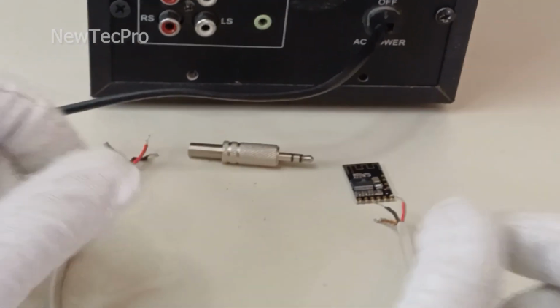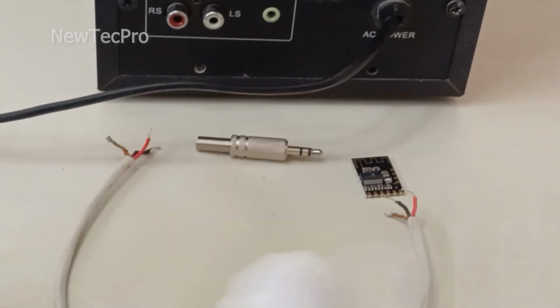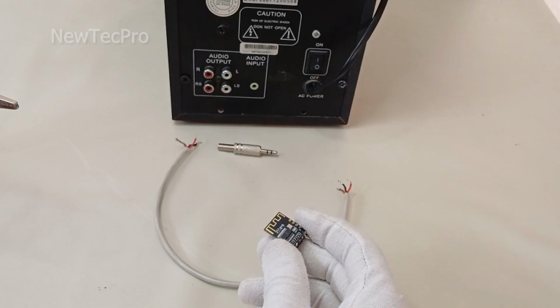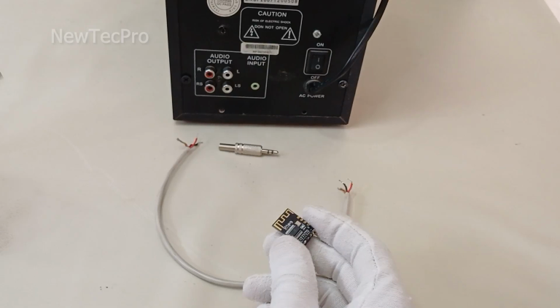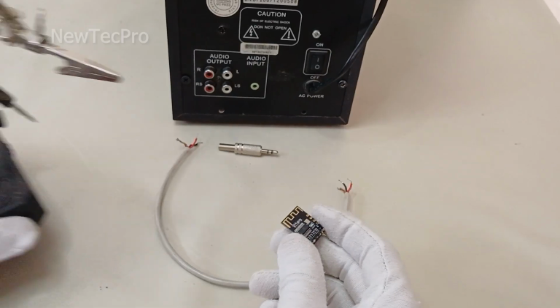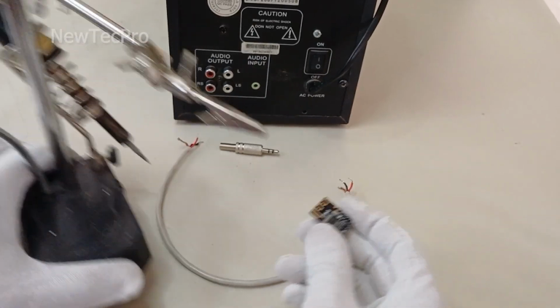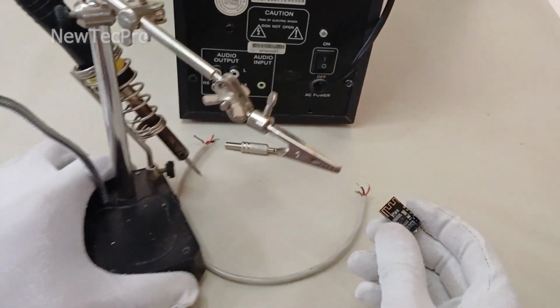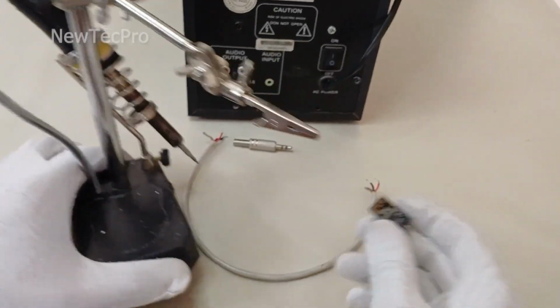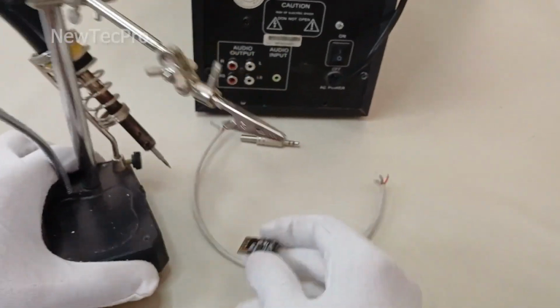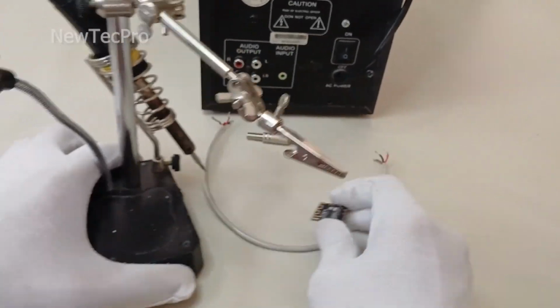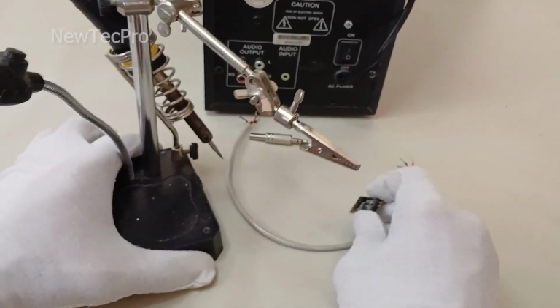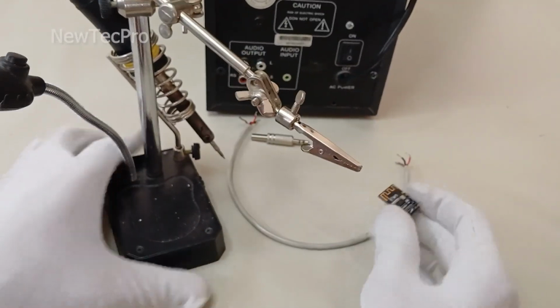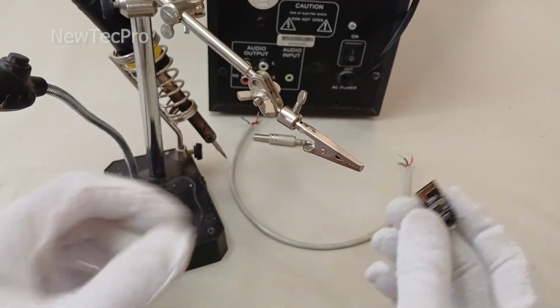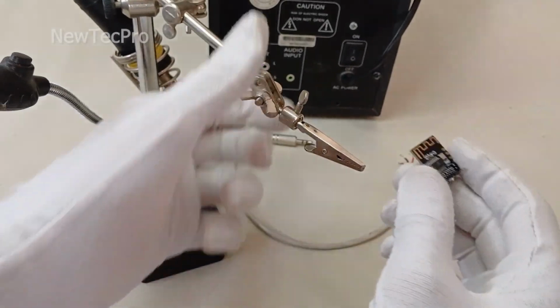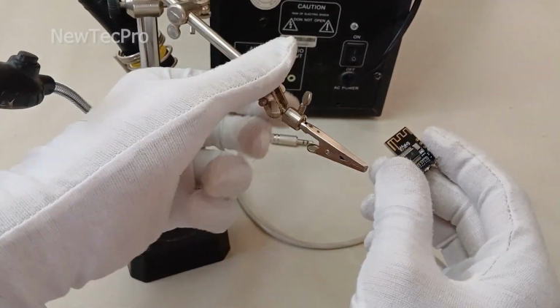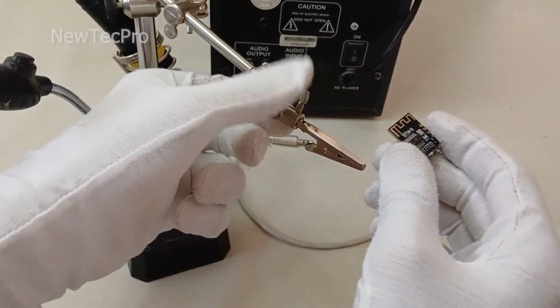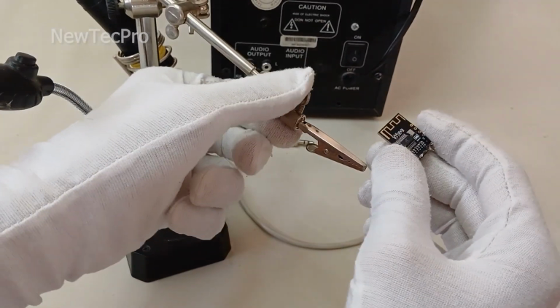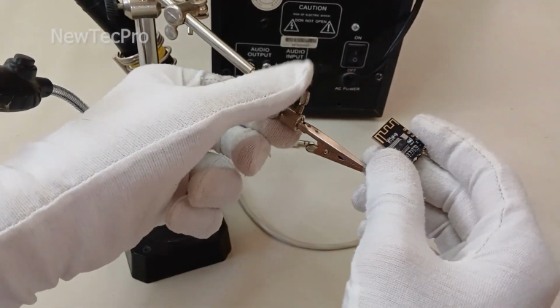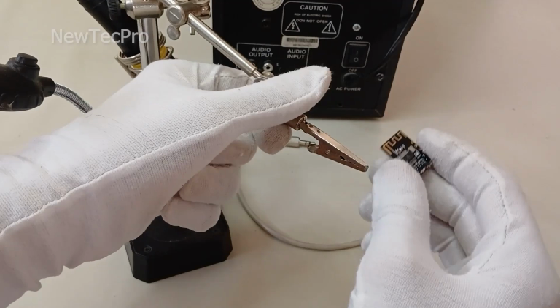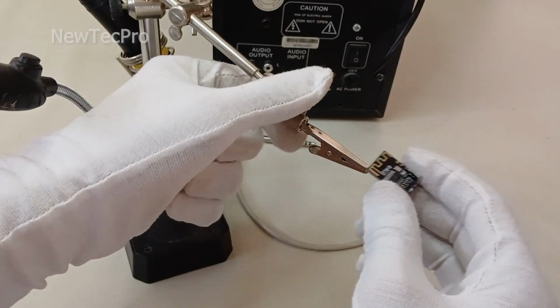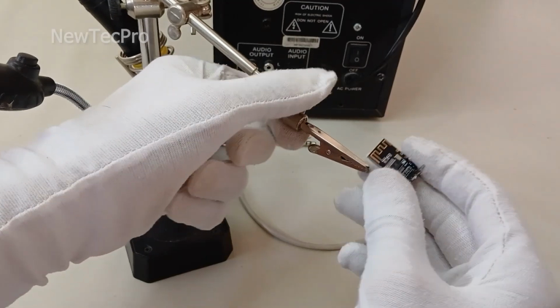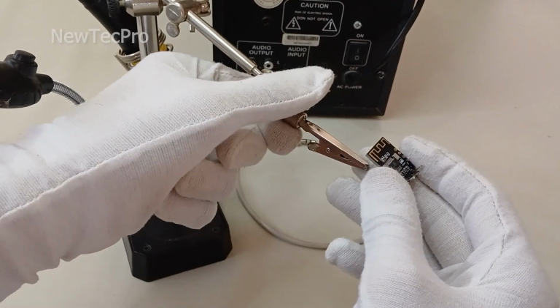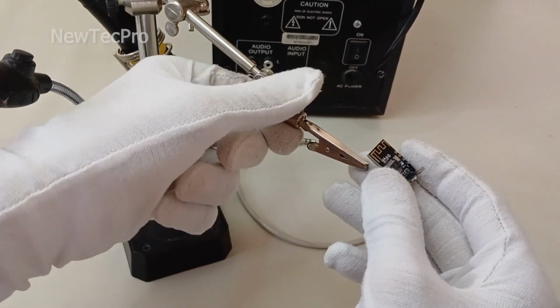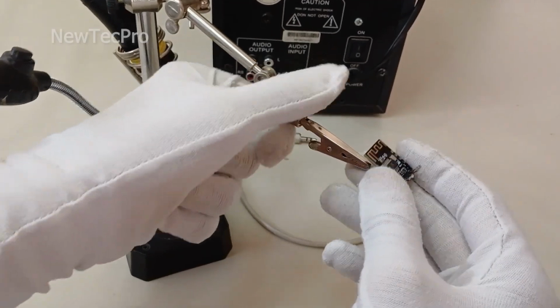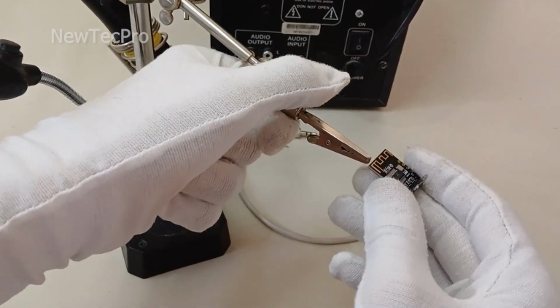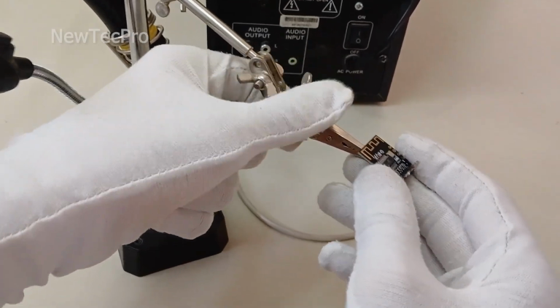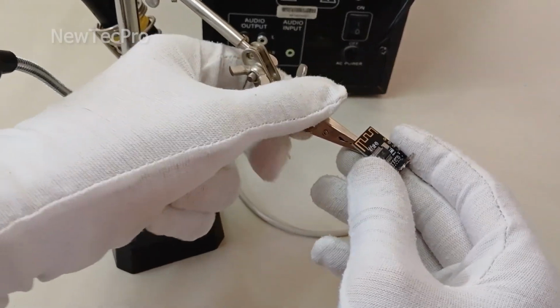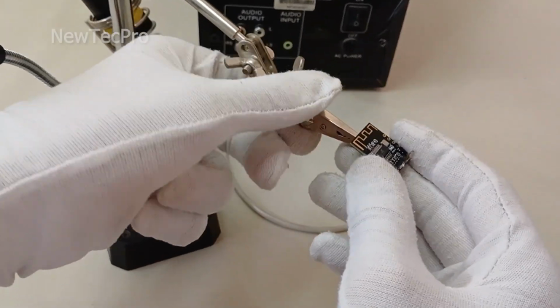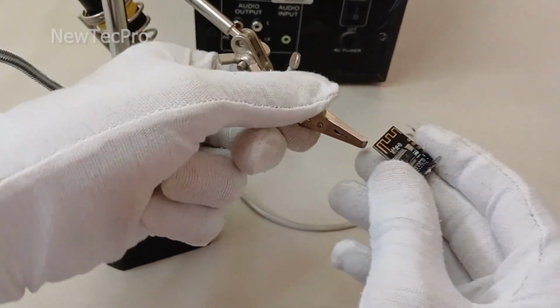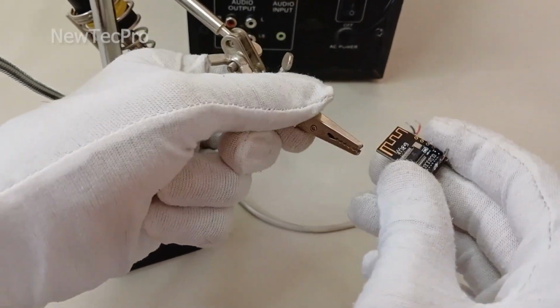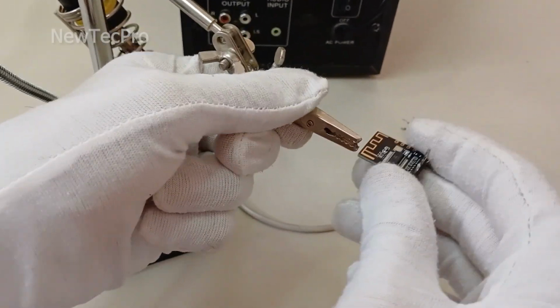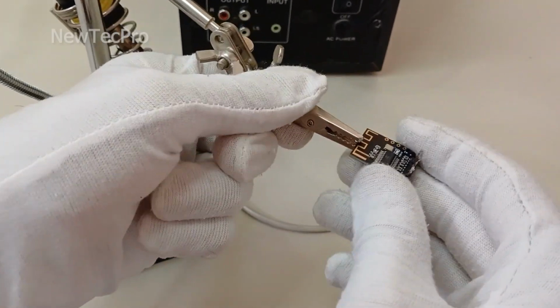Okay, let's go to soldering. Please pay attention to the text guide that is written.